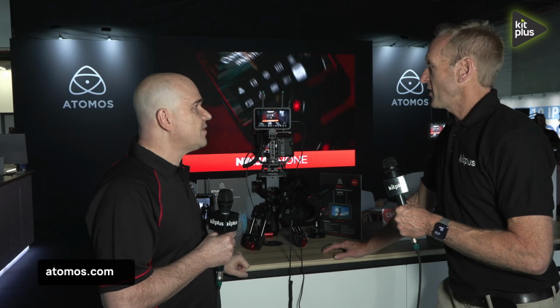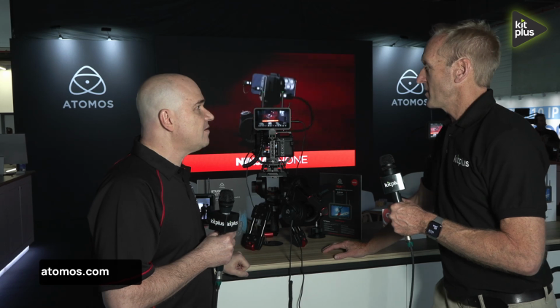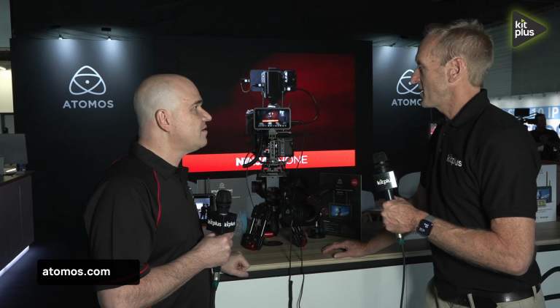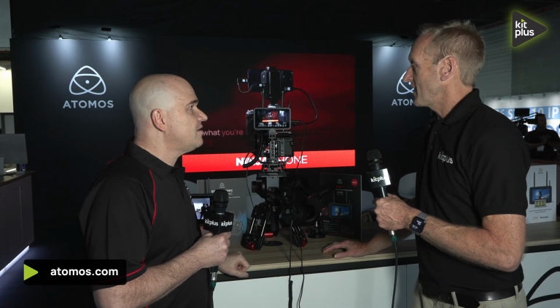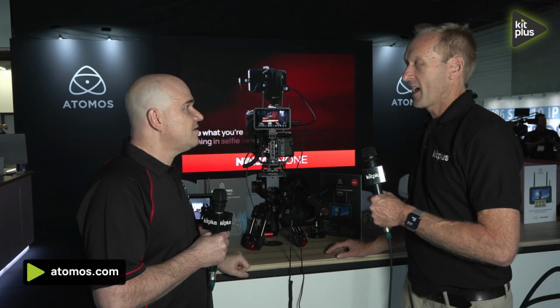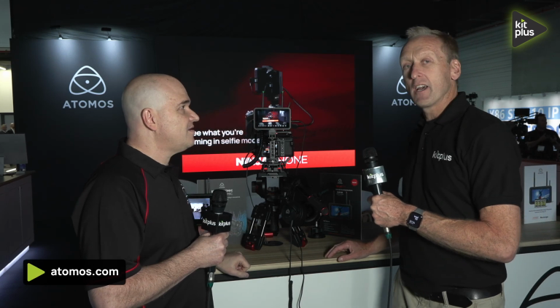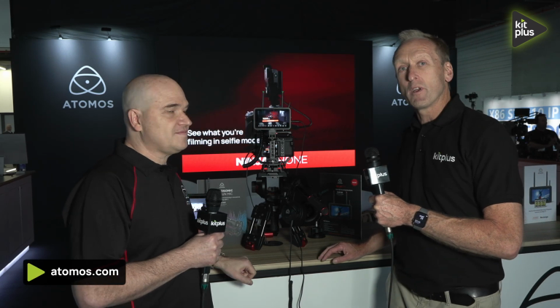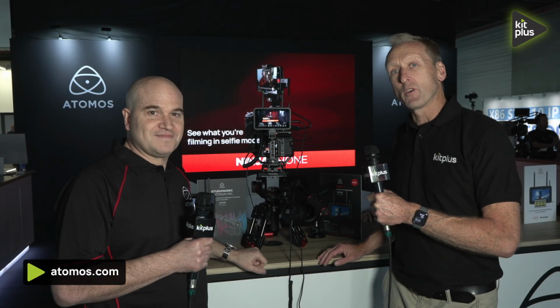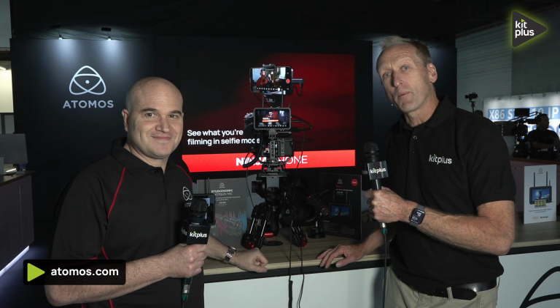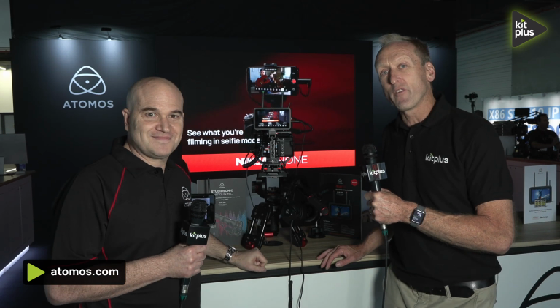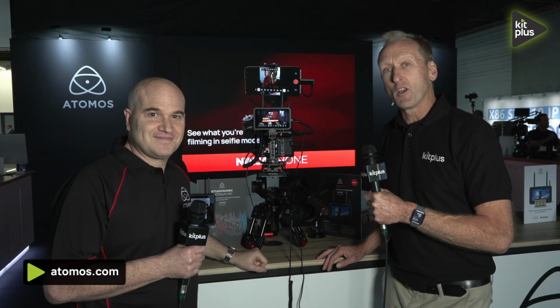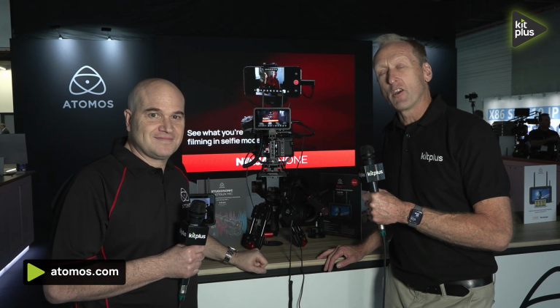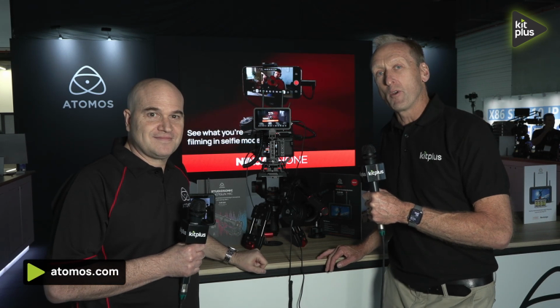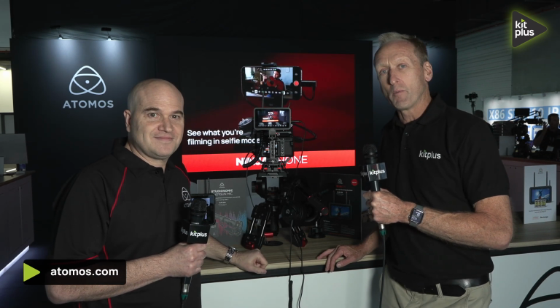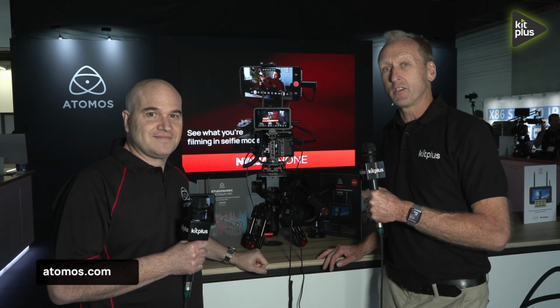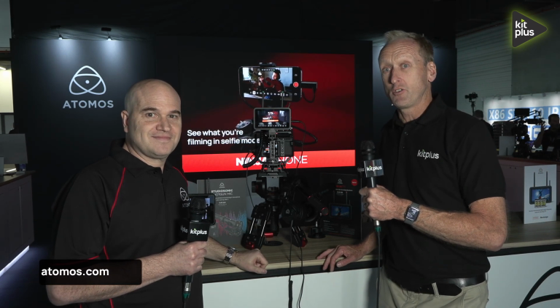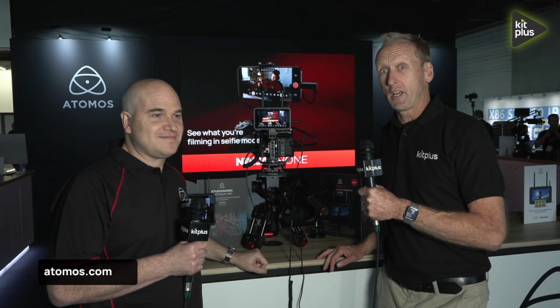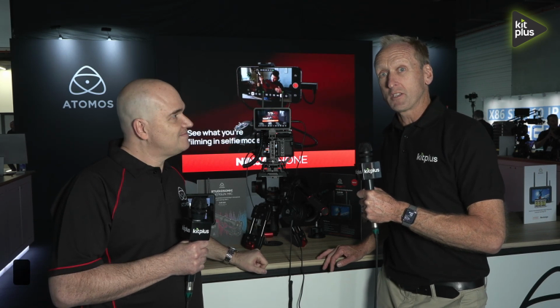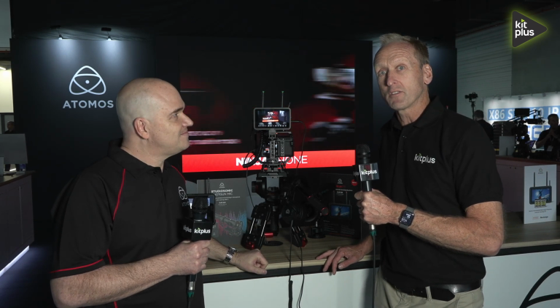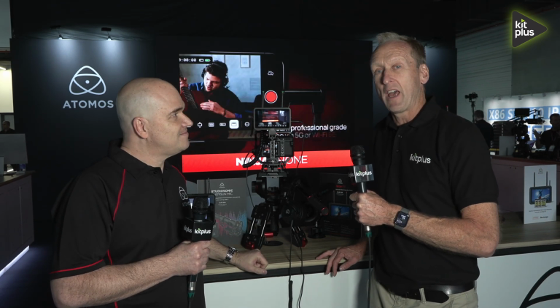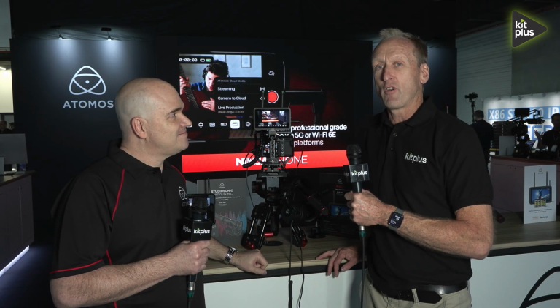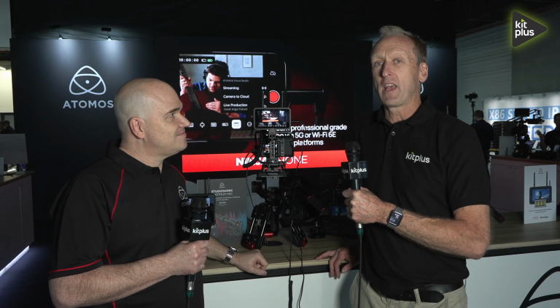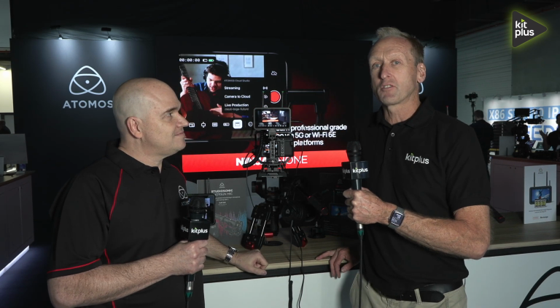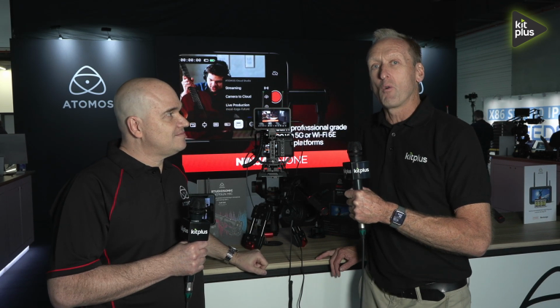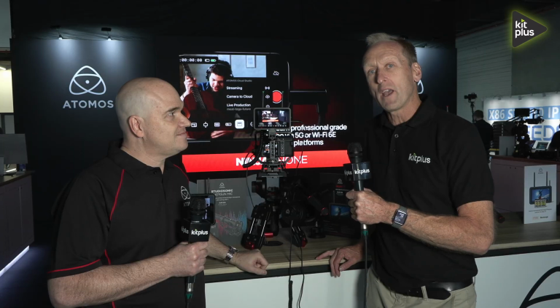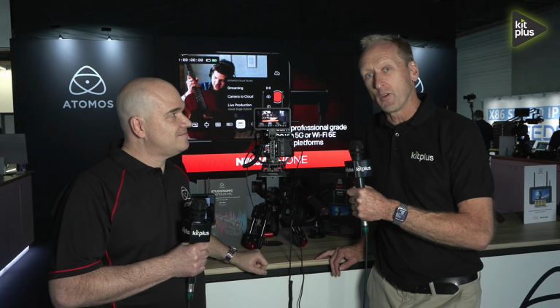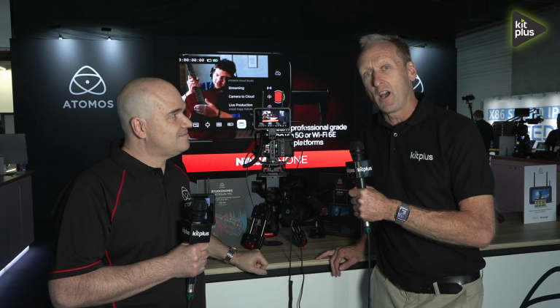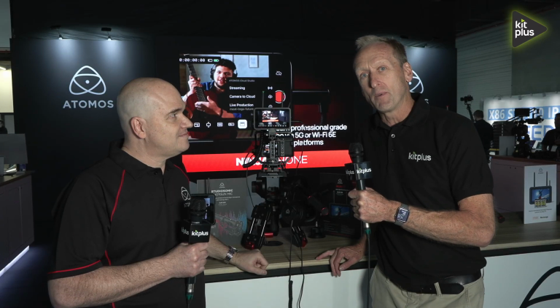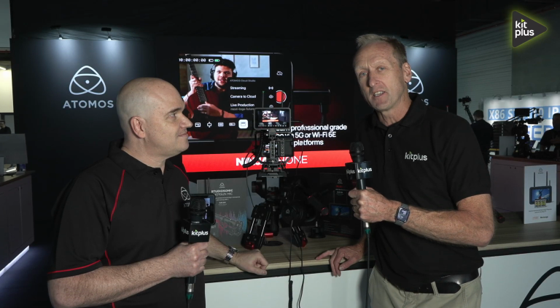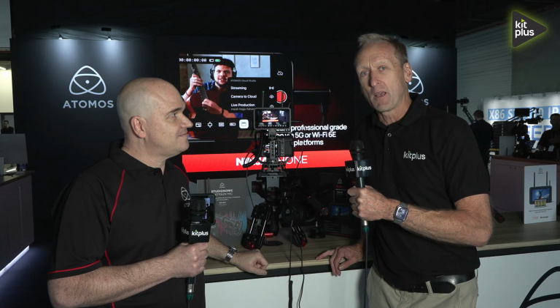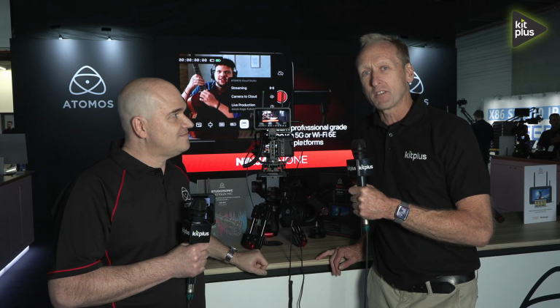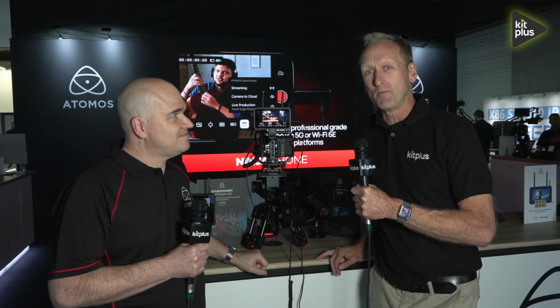Peter, thank you very much indeed. We're doing a couple of other videos here on the booth with Peter — do check those out. For everything else we're doing at IBC, visit kitplus.com.